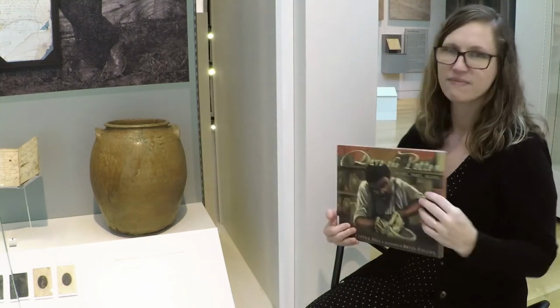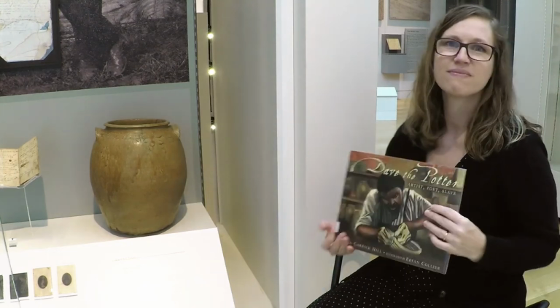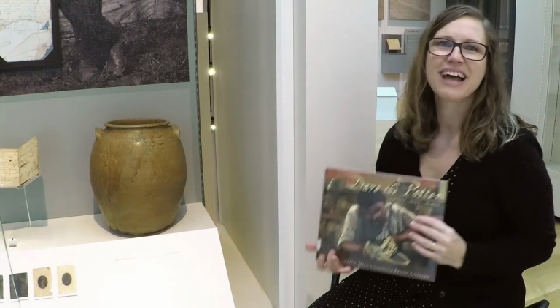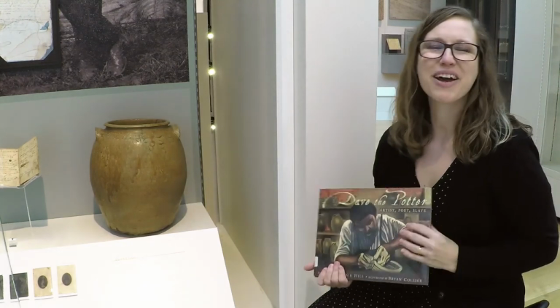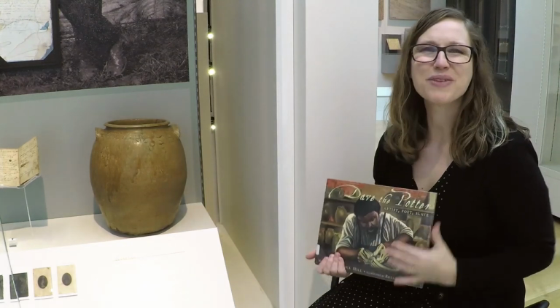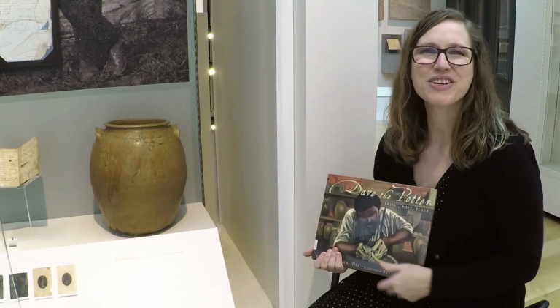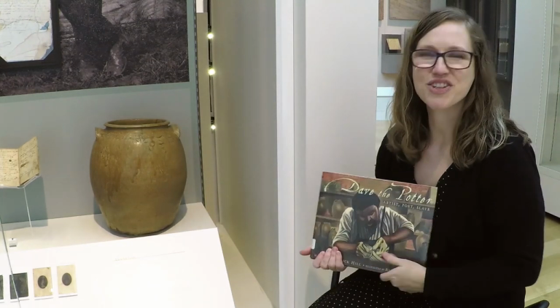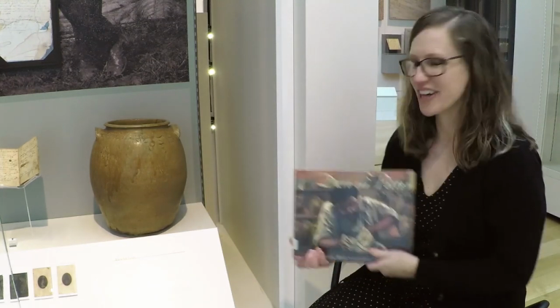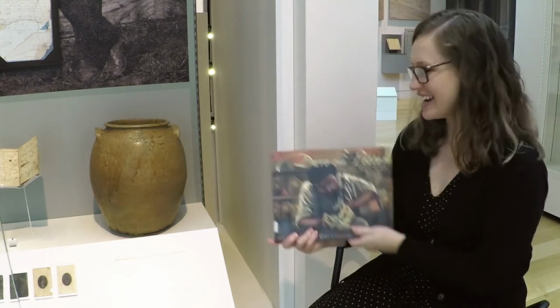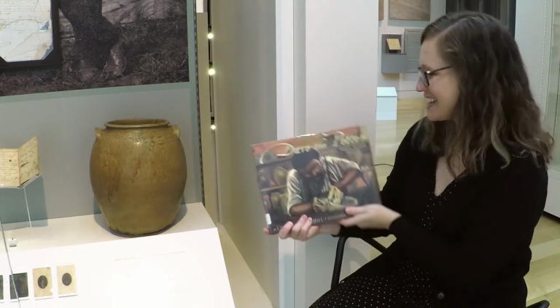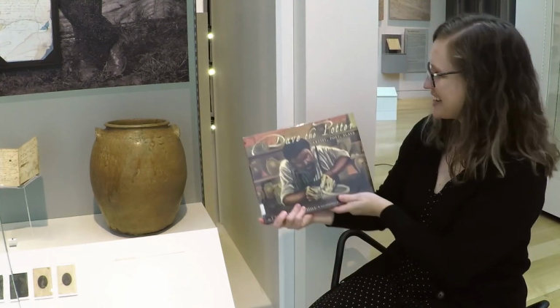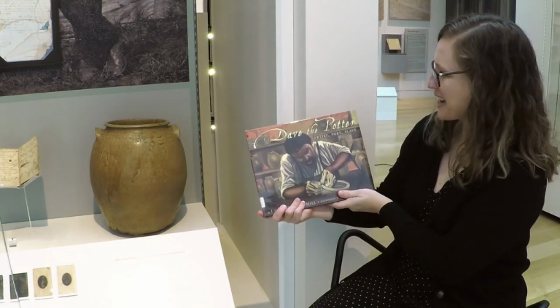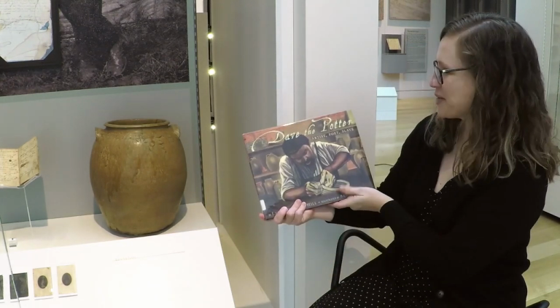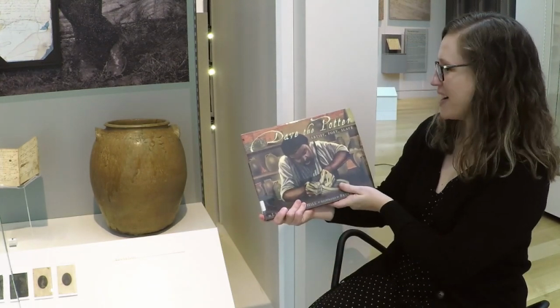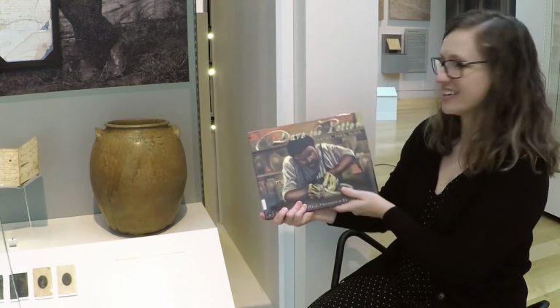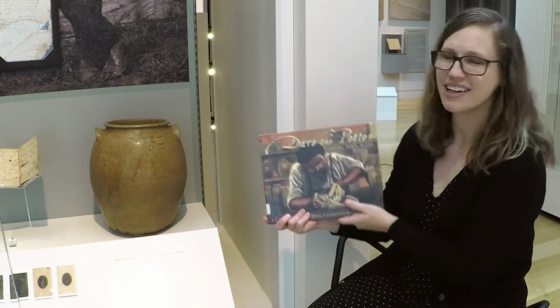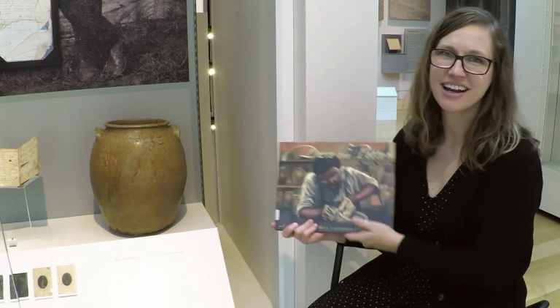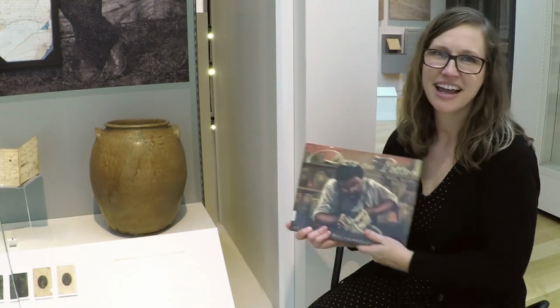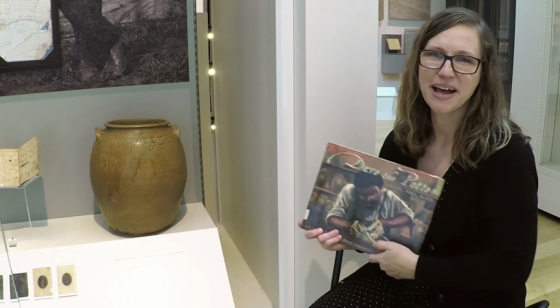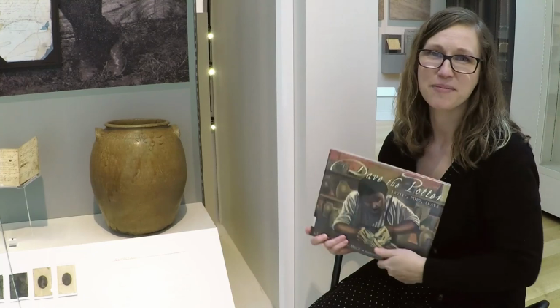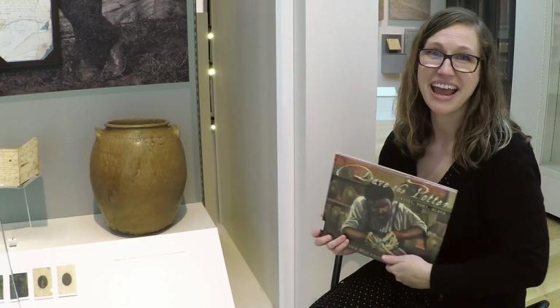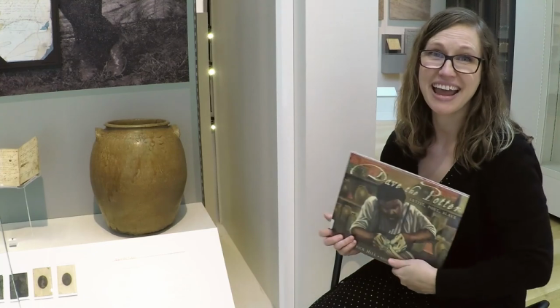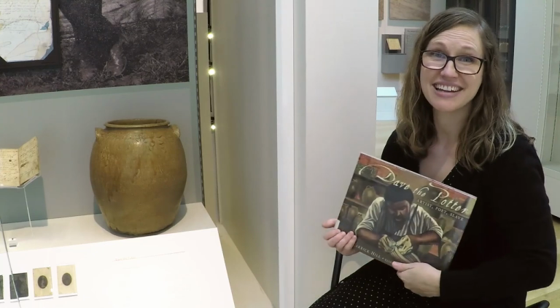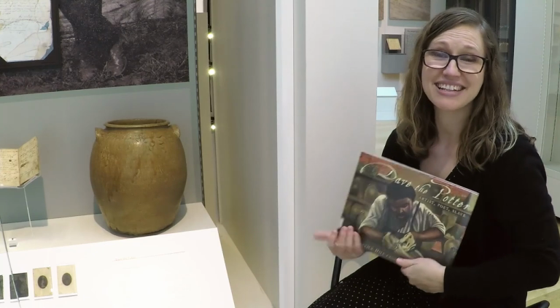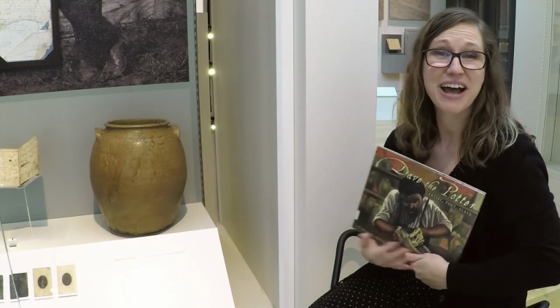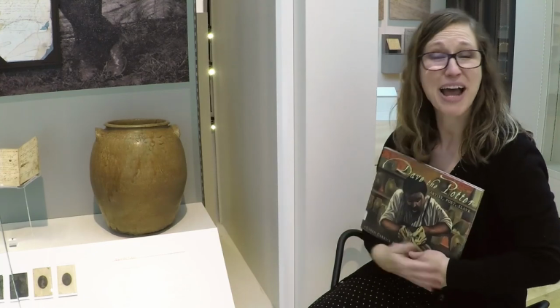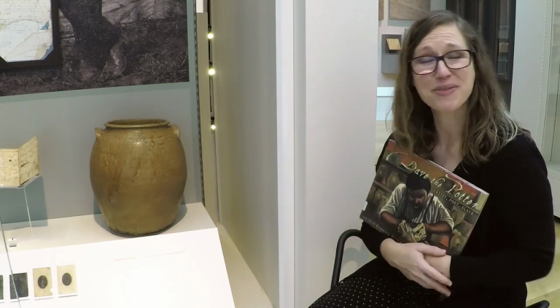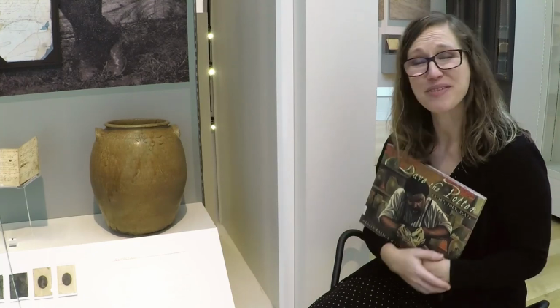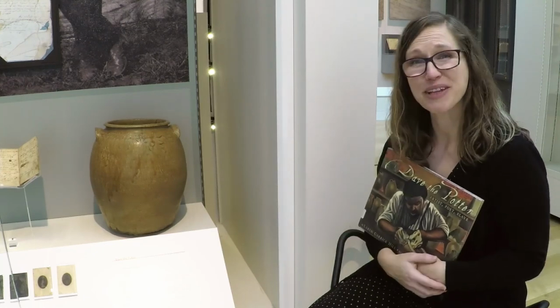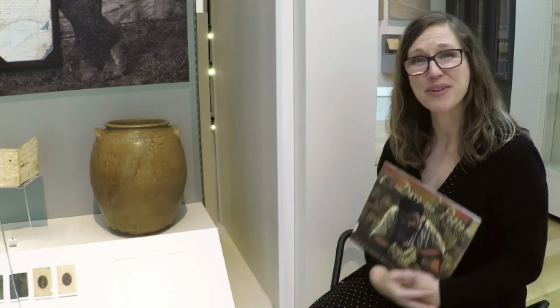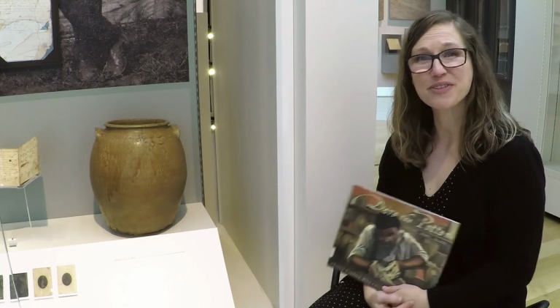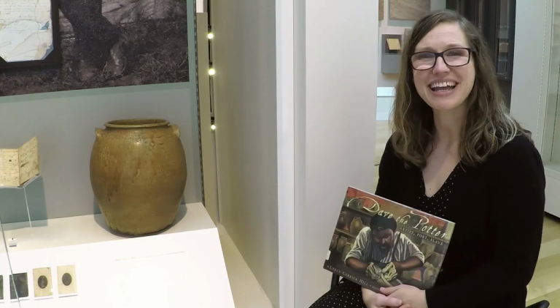I hope you enjoyed Dave the Potter and I hope you have a really wonderful day.